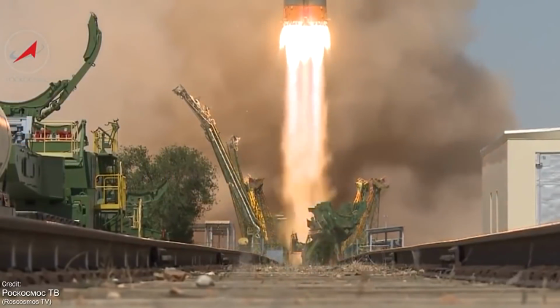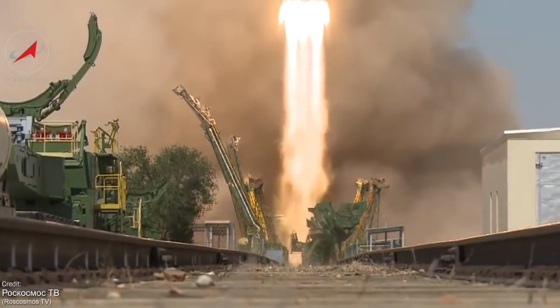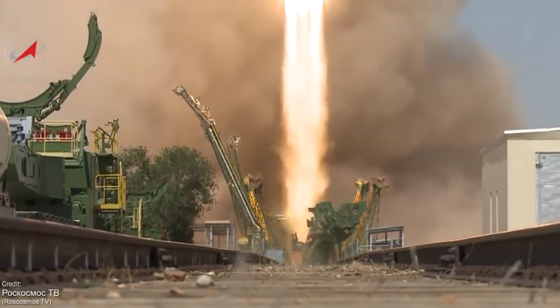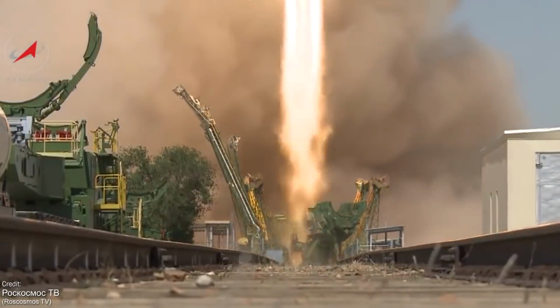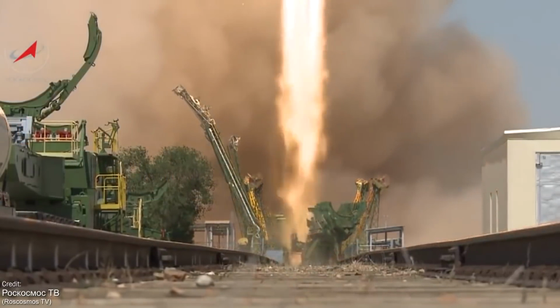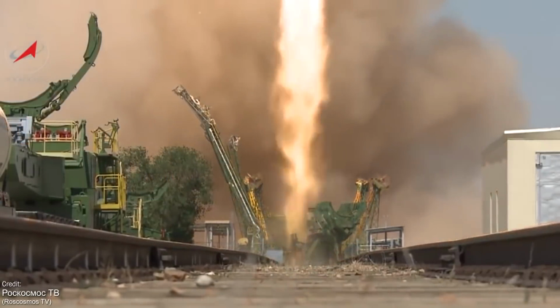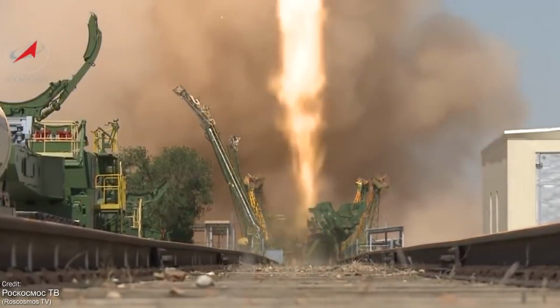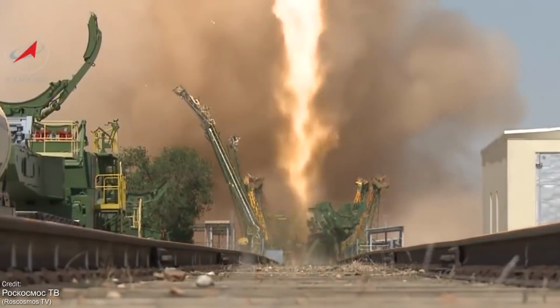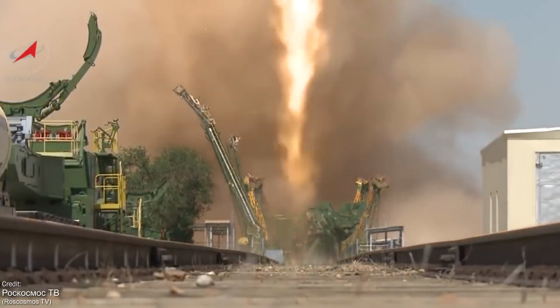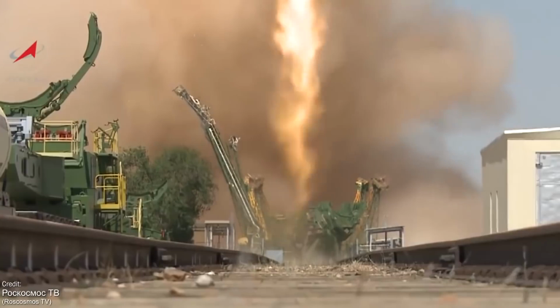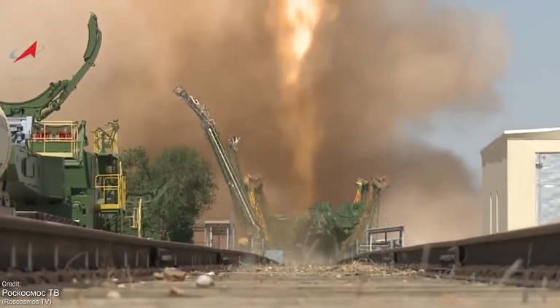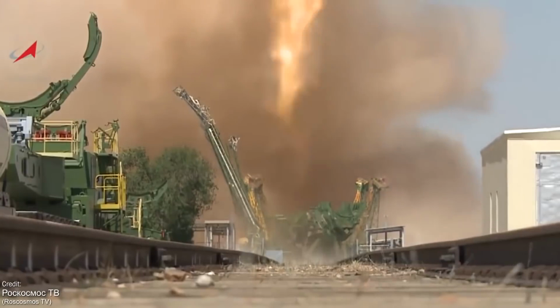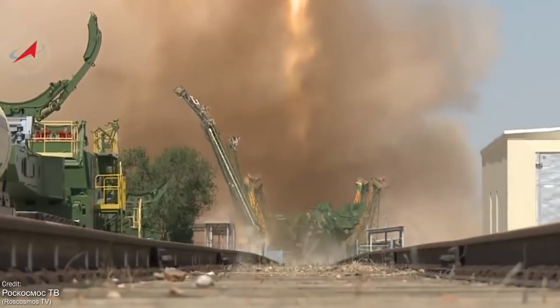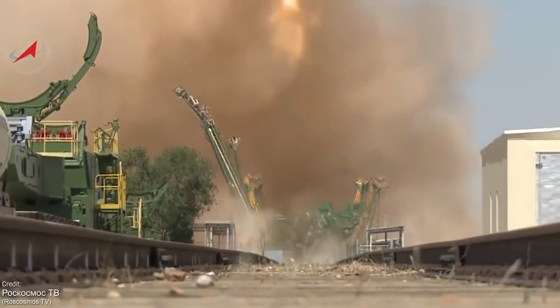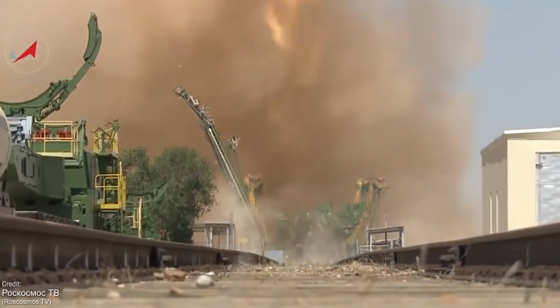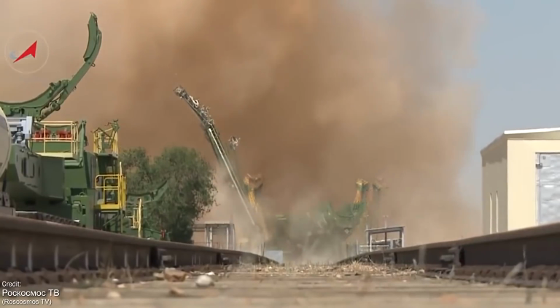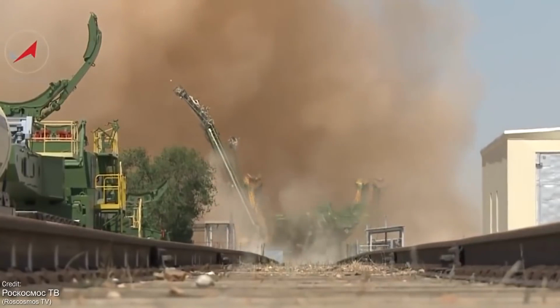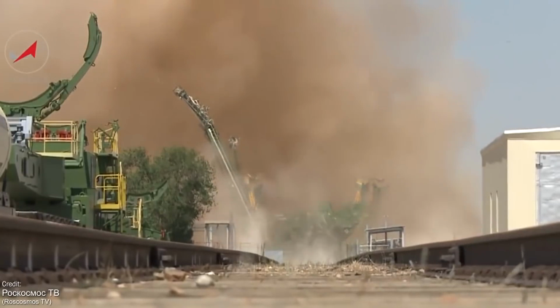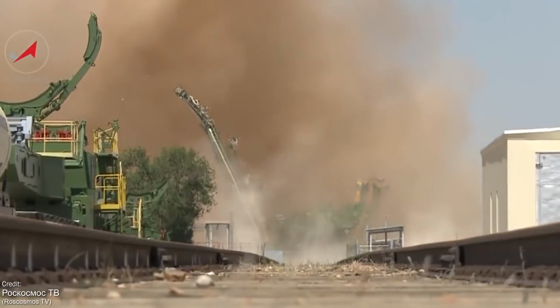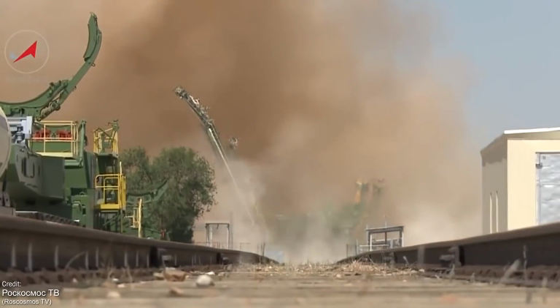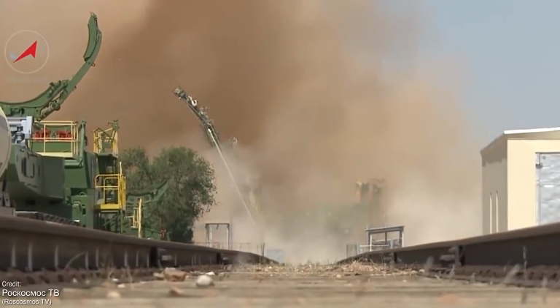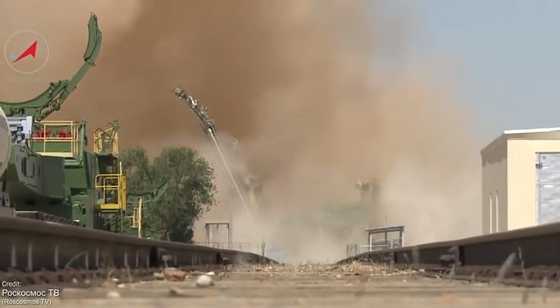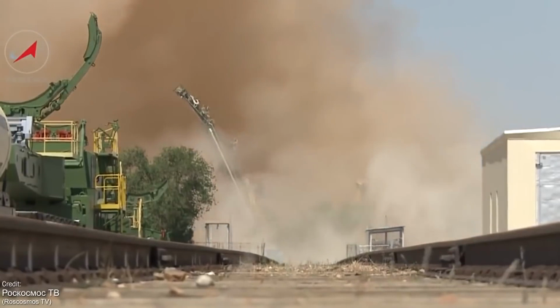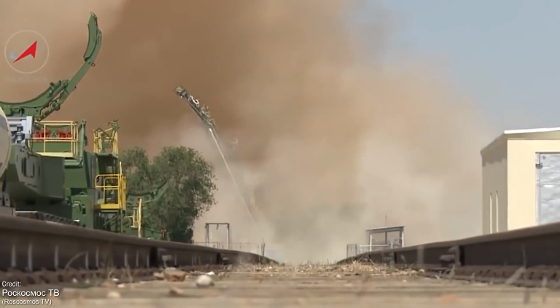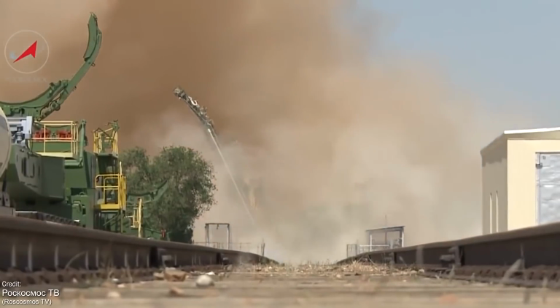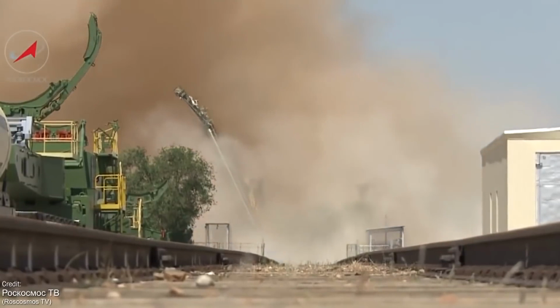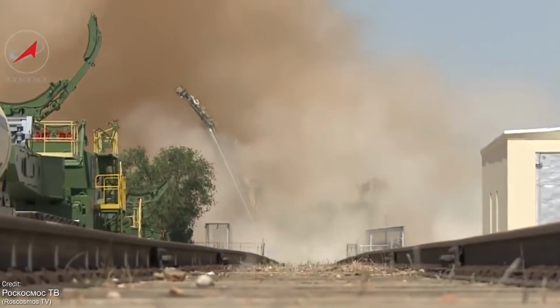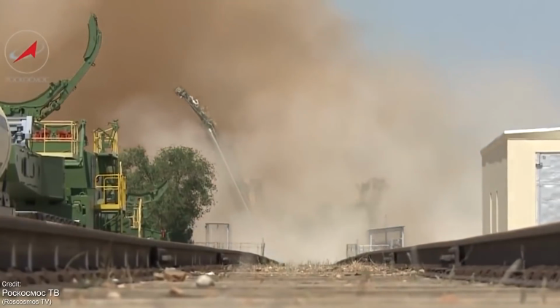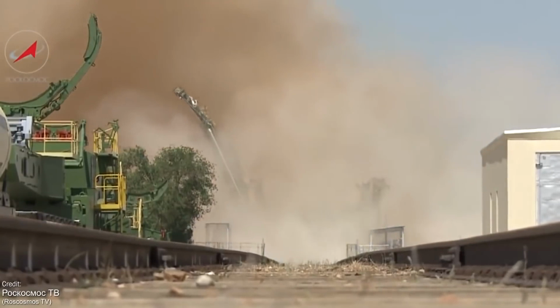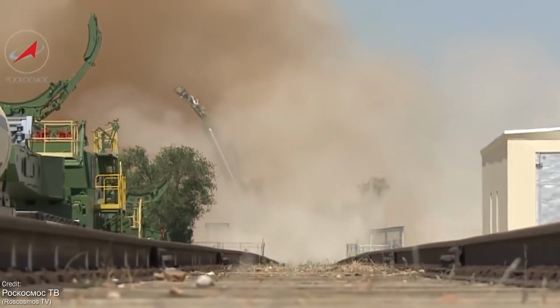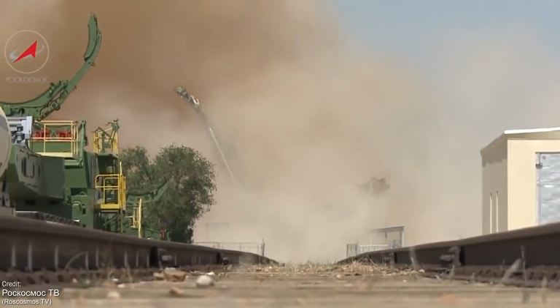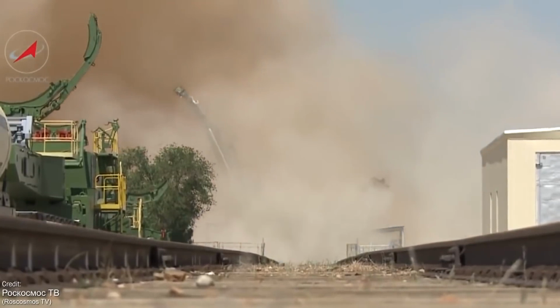On to our first segment, which is a little bit different. I thought I'd give Starship development its very own segment.